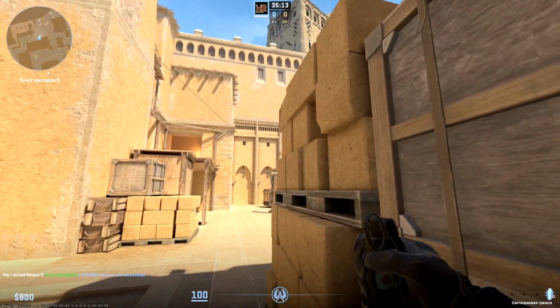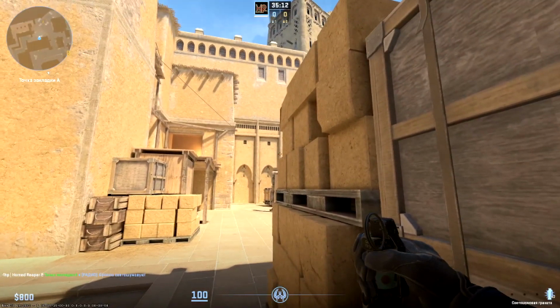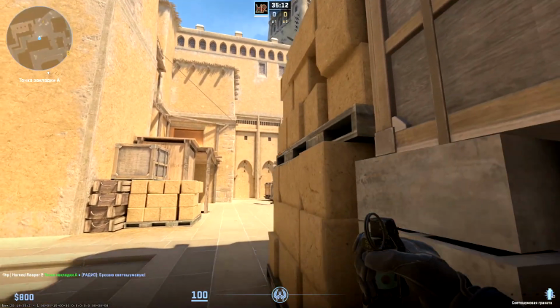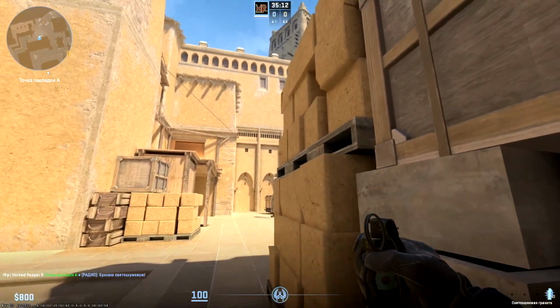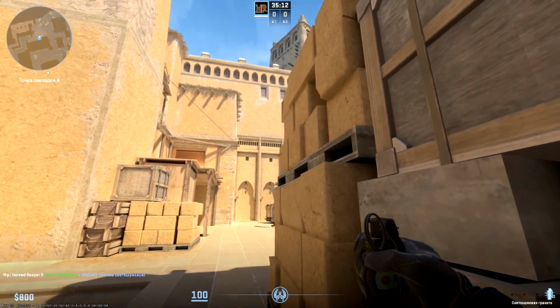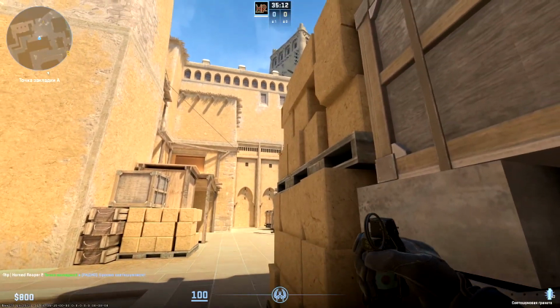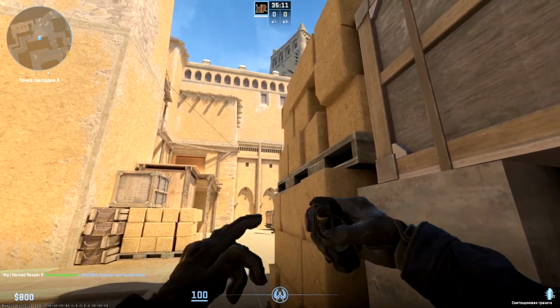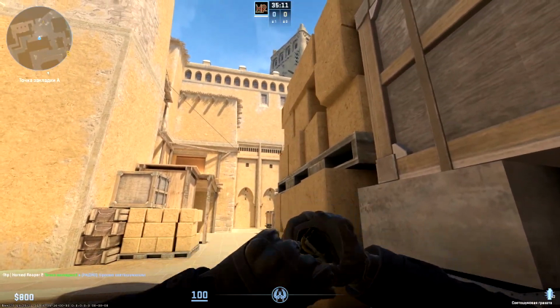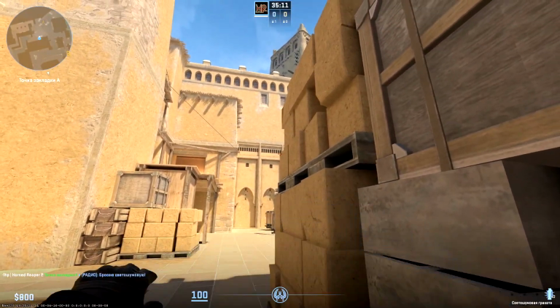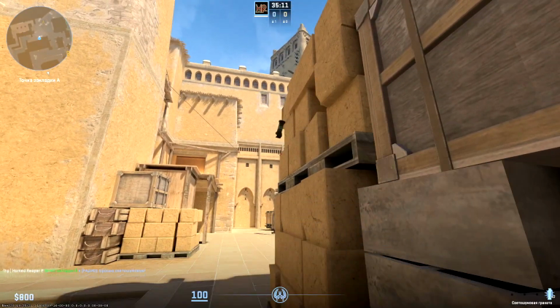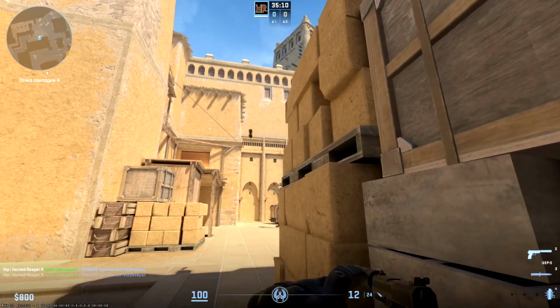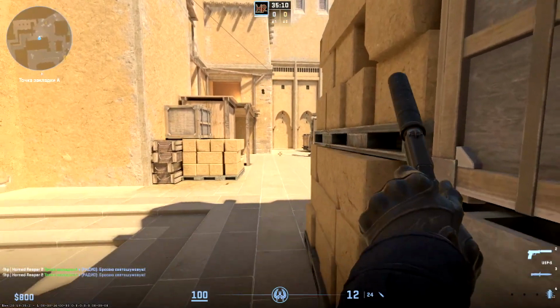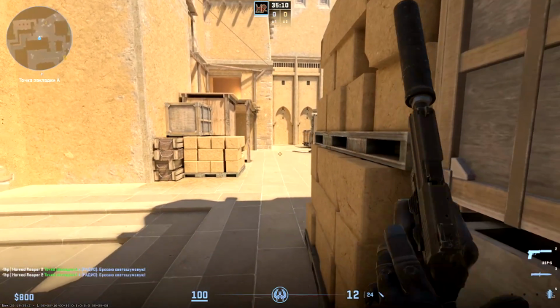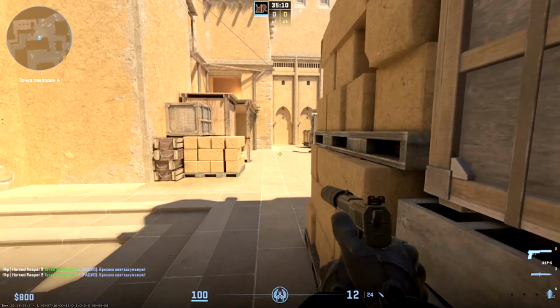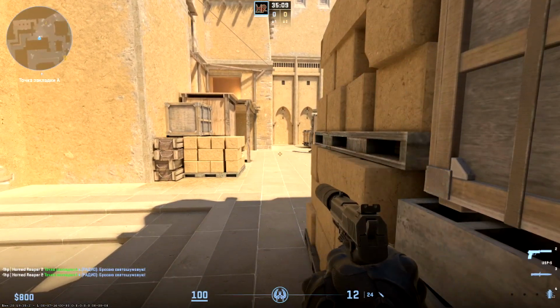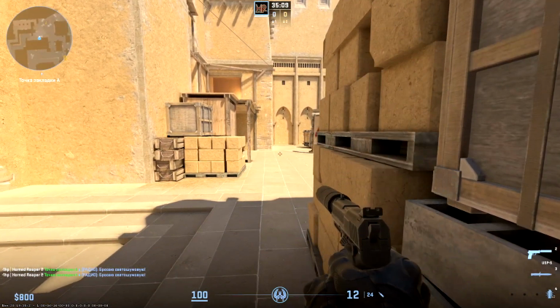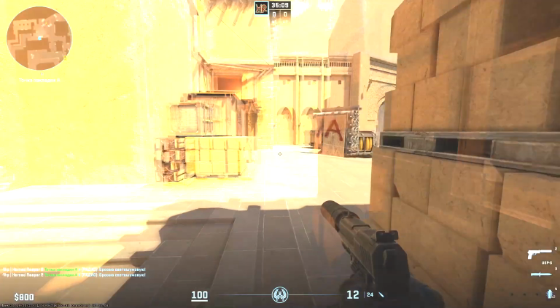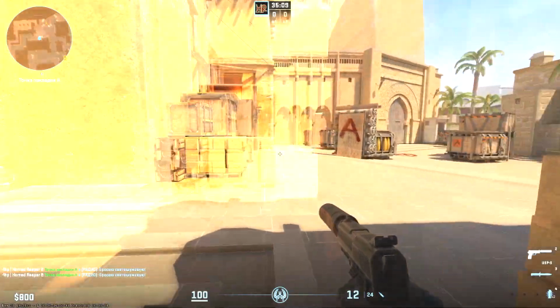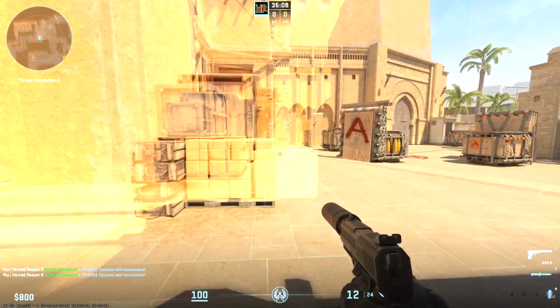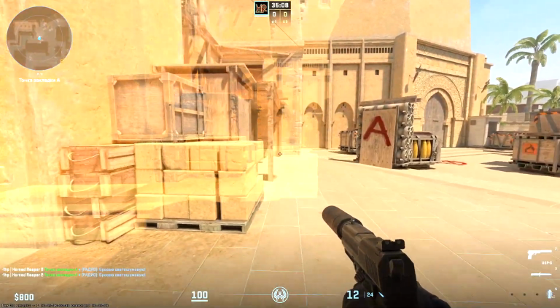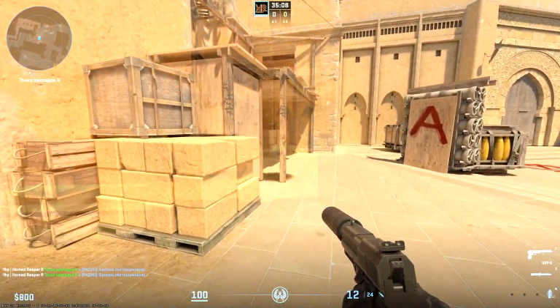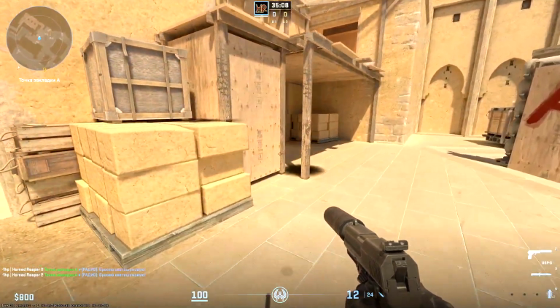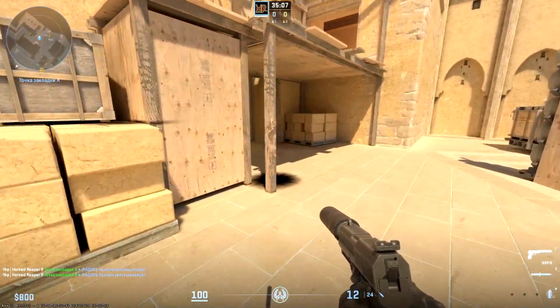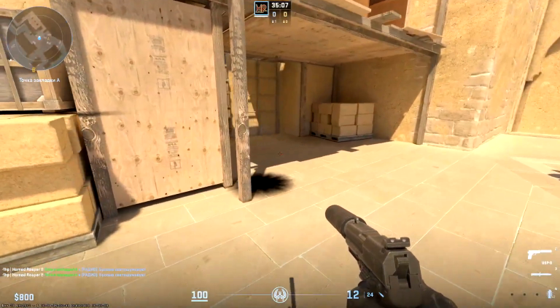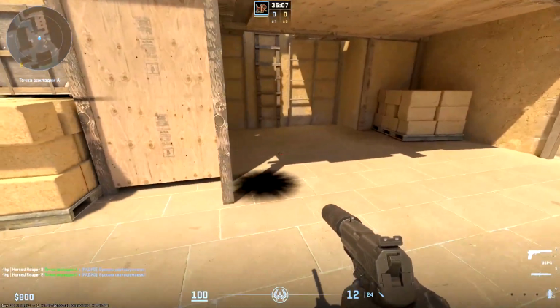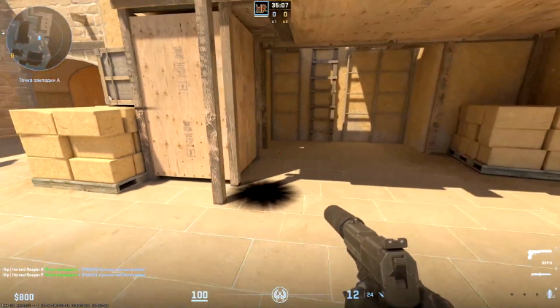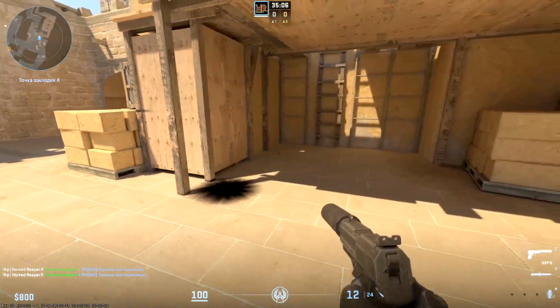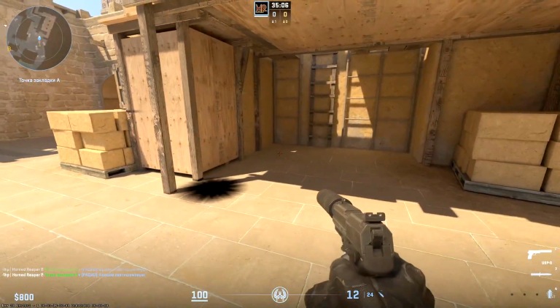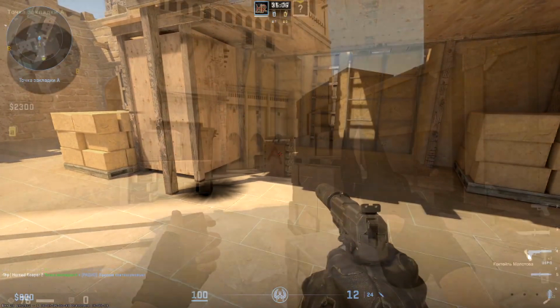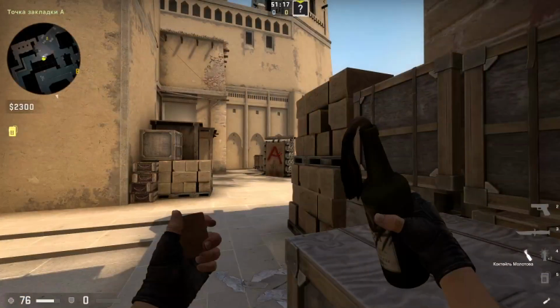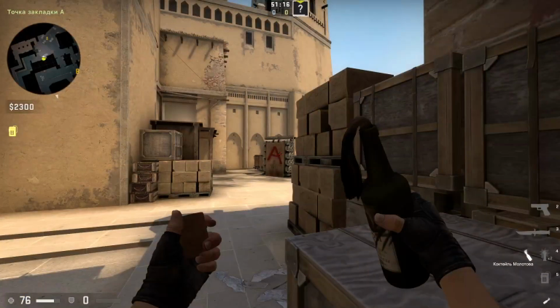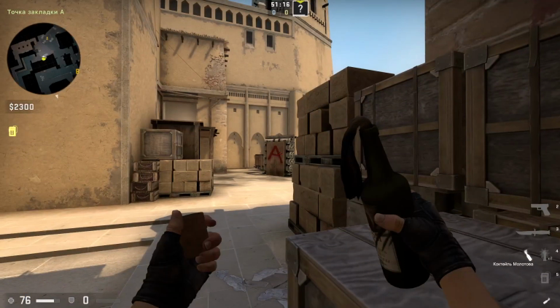Sit and throw into the corner of this brick. As you can guess, it's impossible to react to this flash.